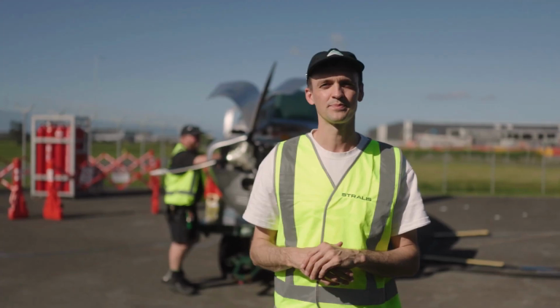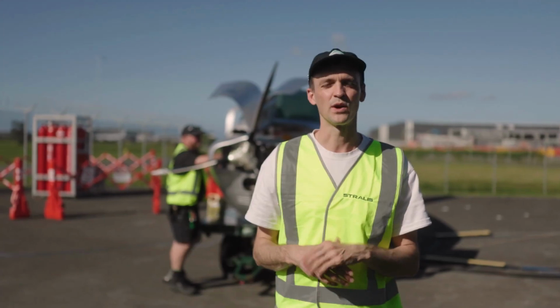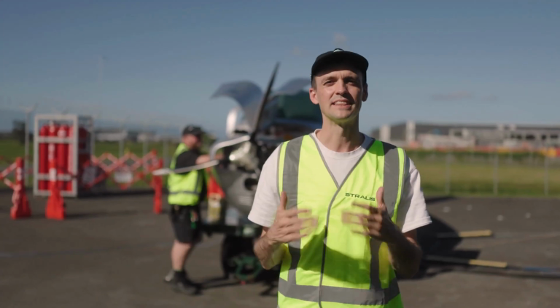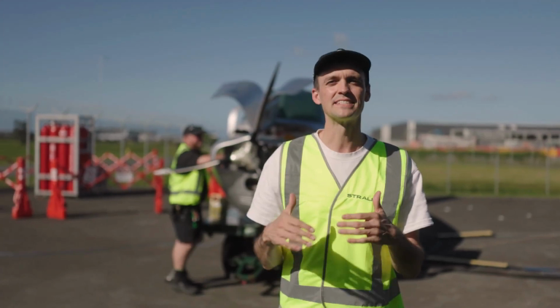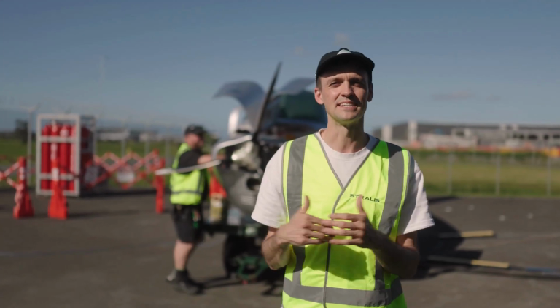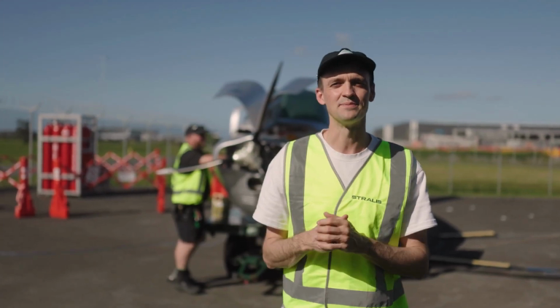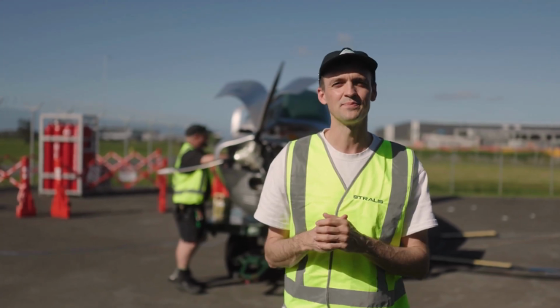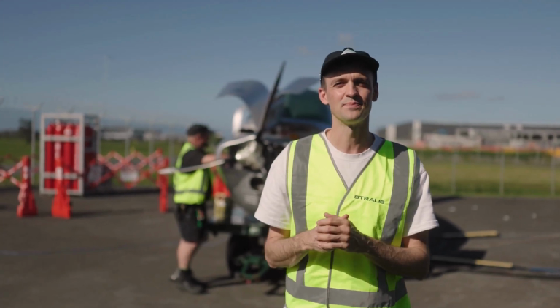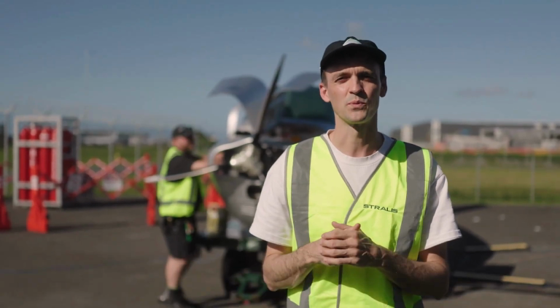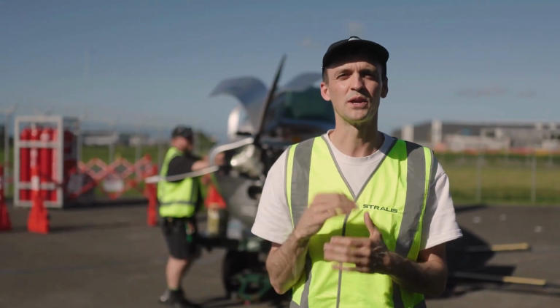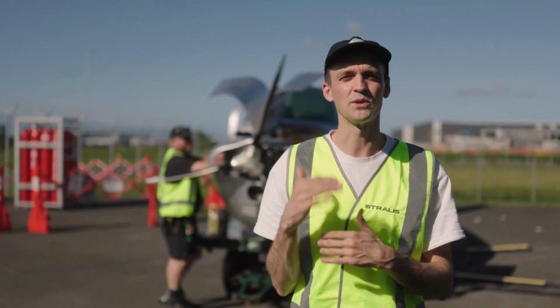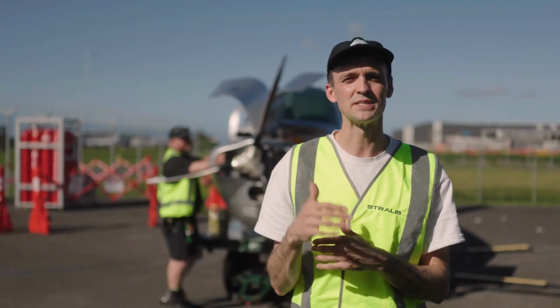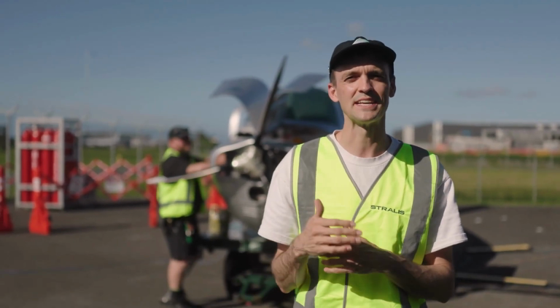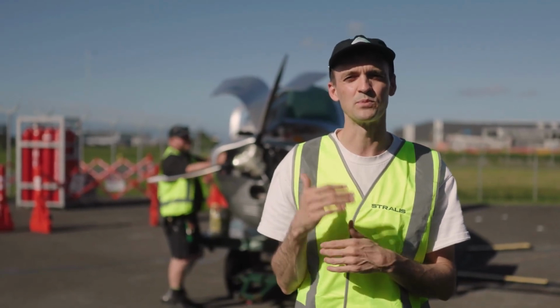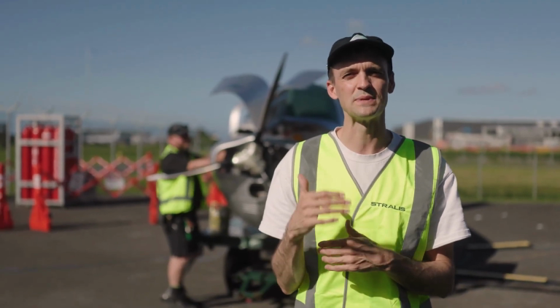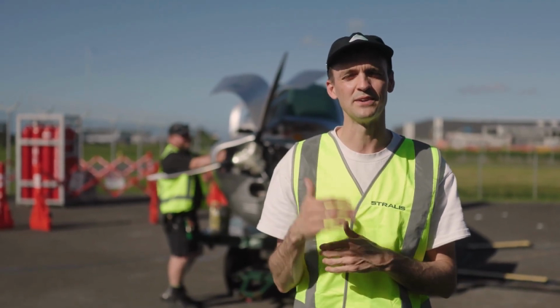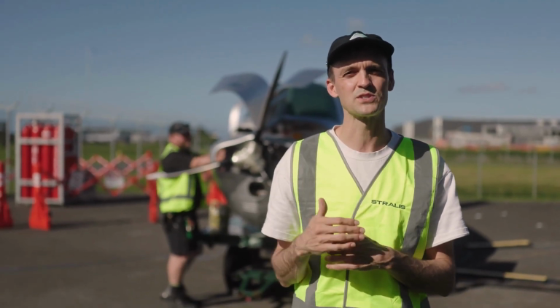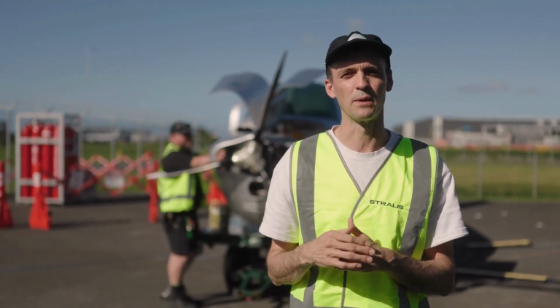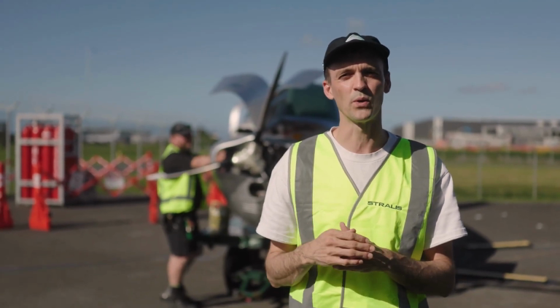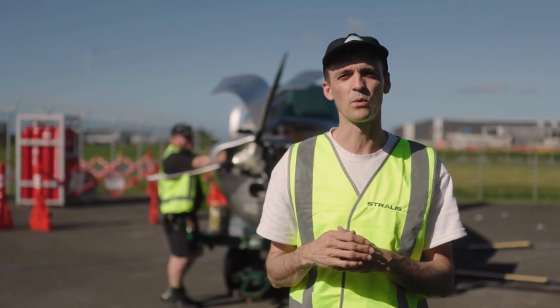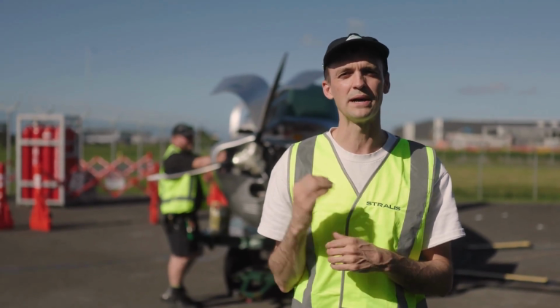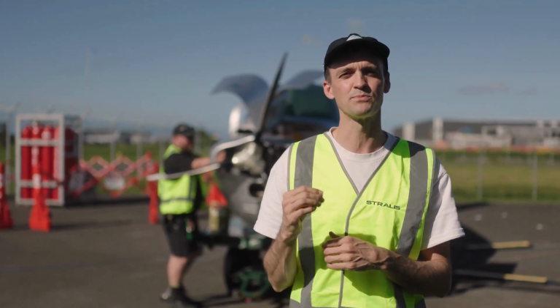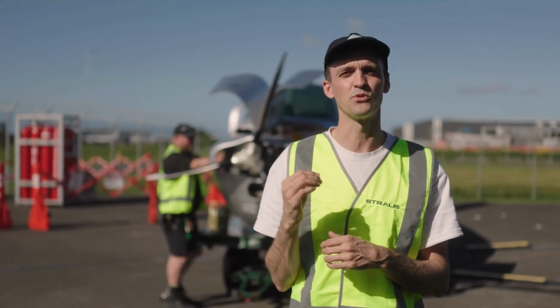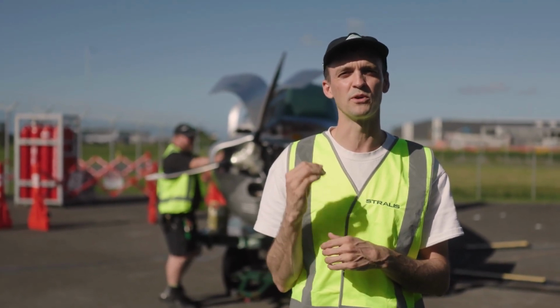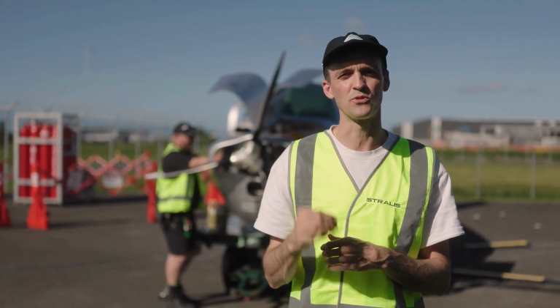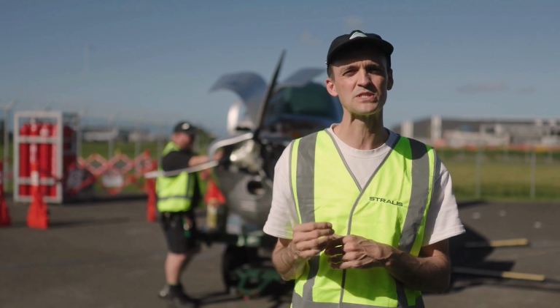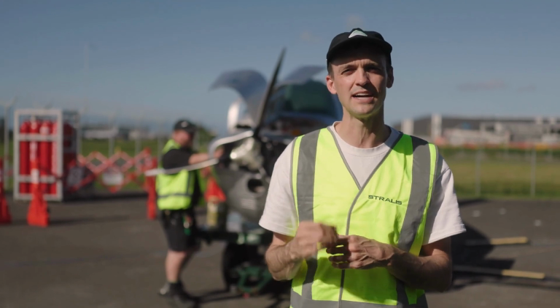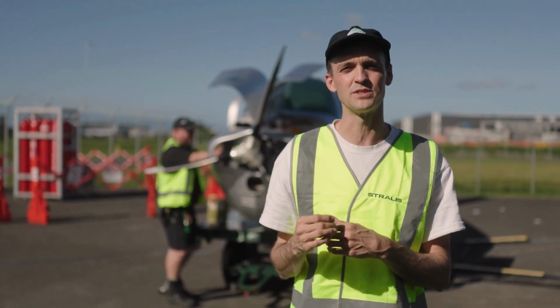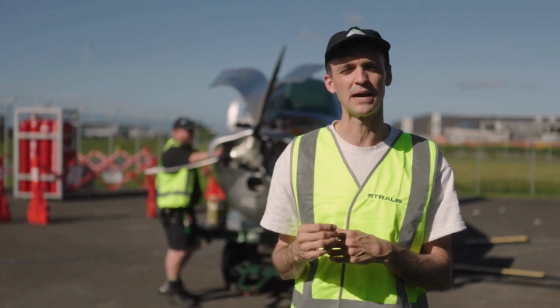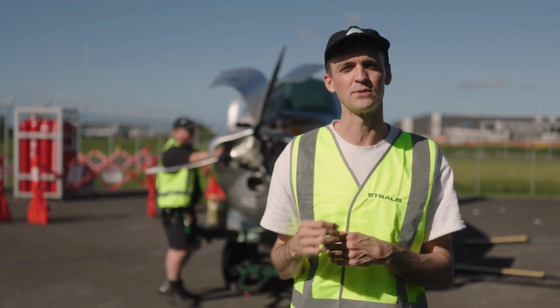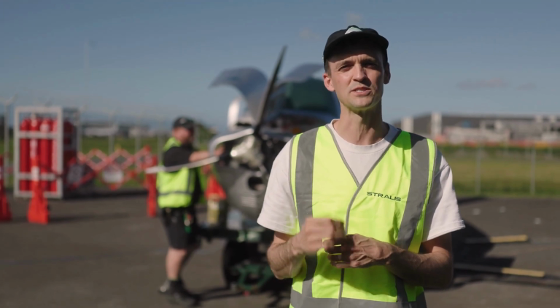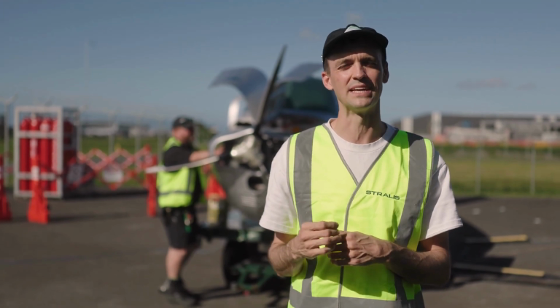All right, this is it. We're here on the hard stand at Brisbane International Airport and we're about to perform our first hydrogen-powered spin.